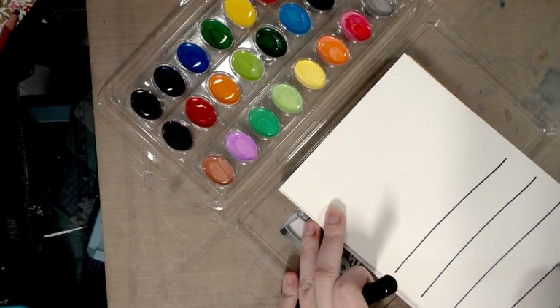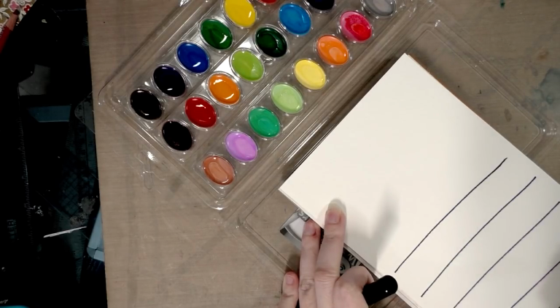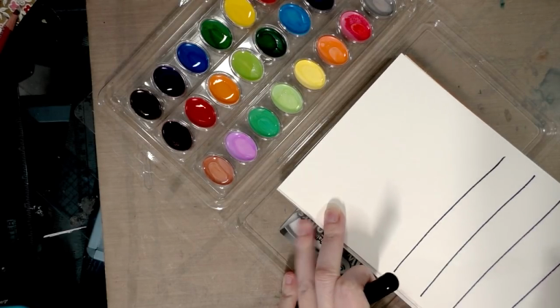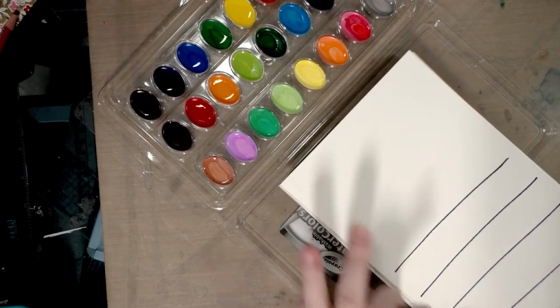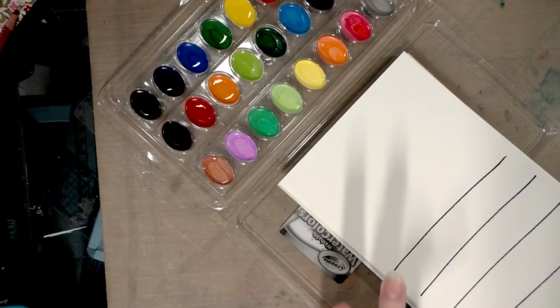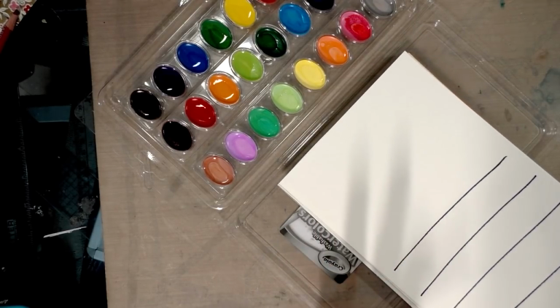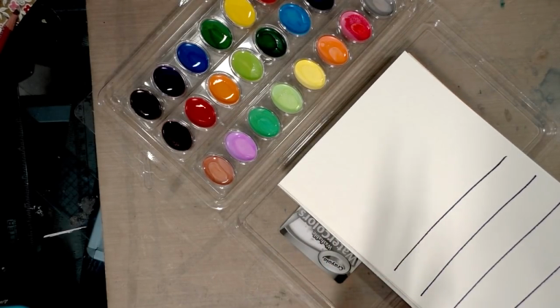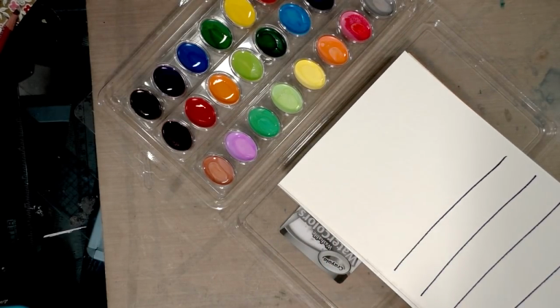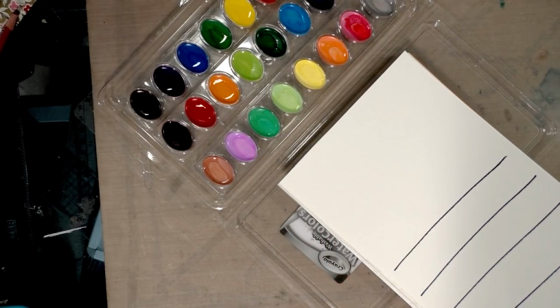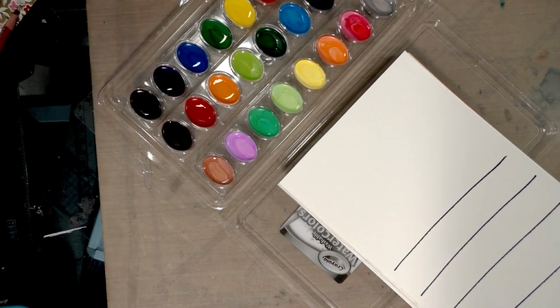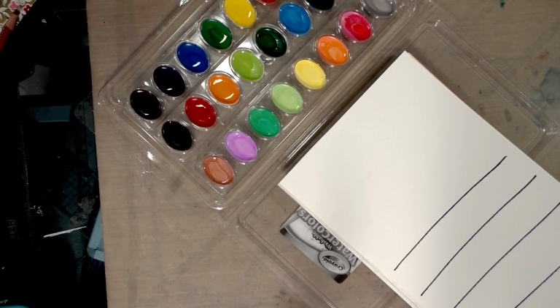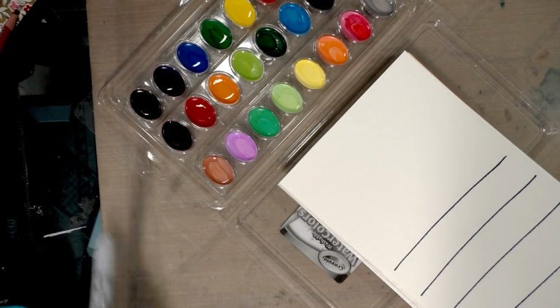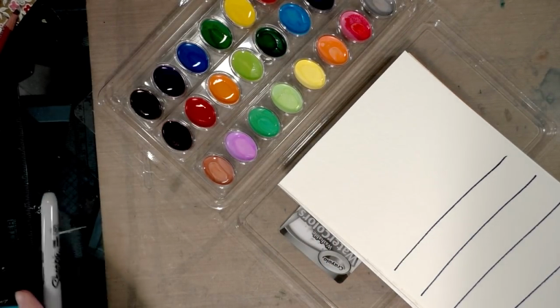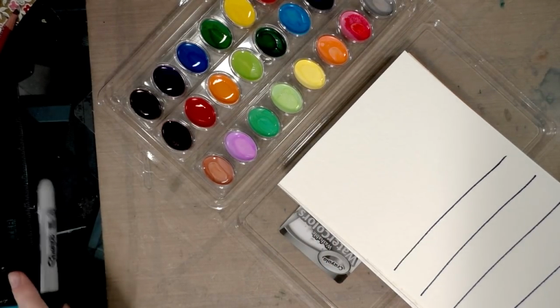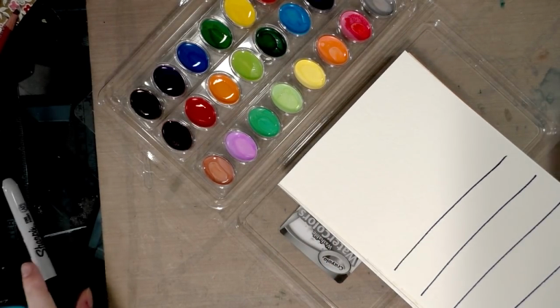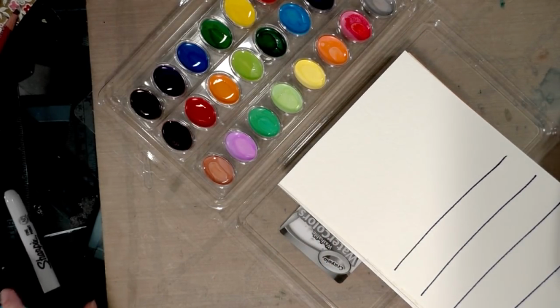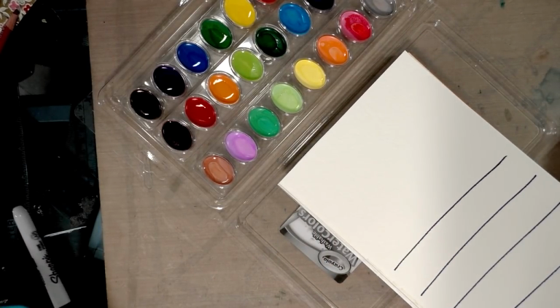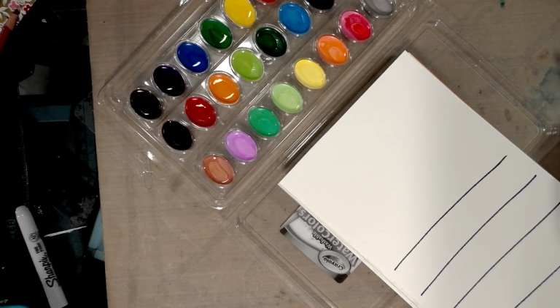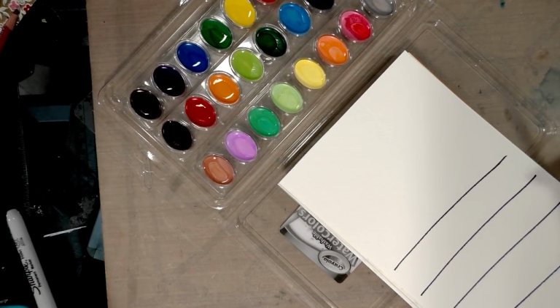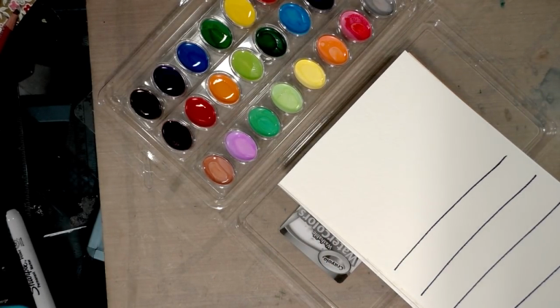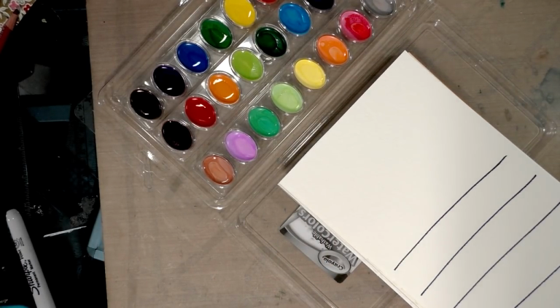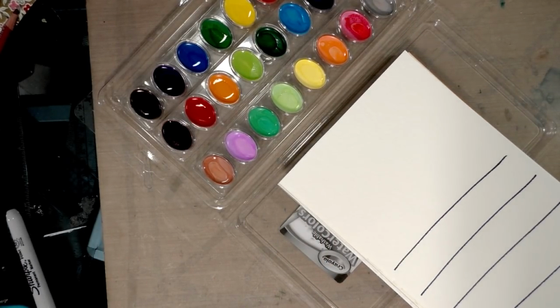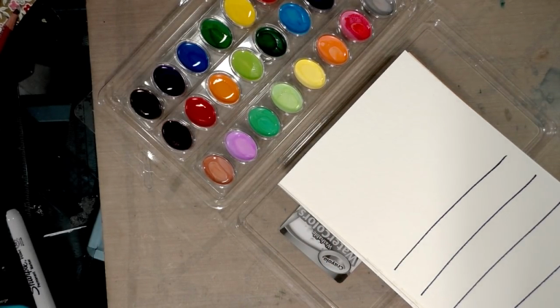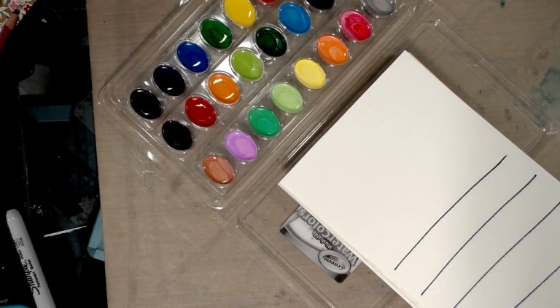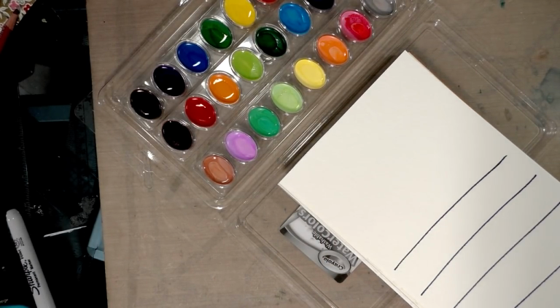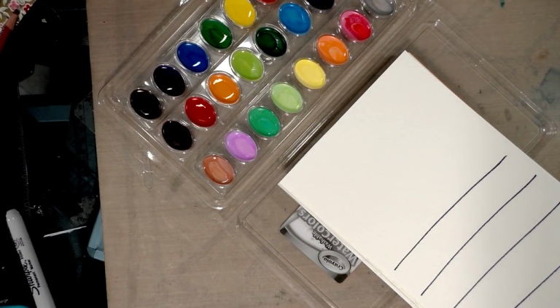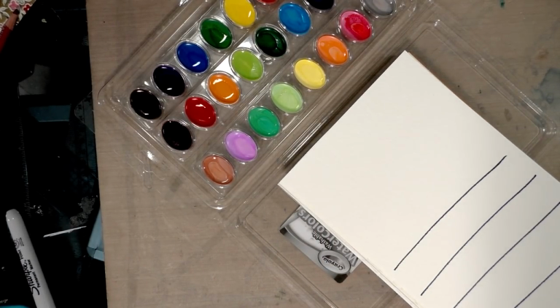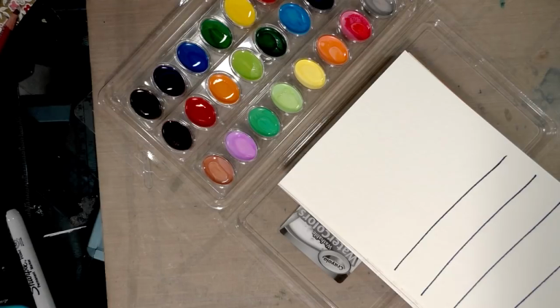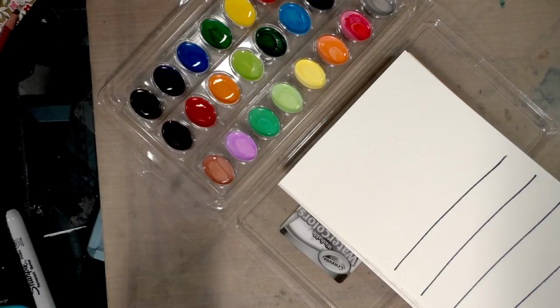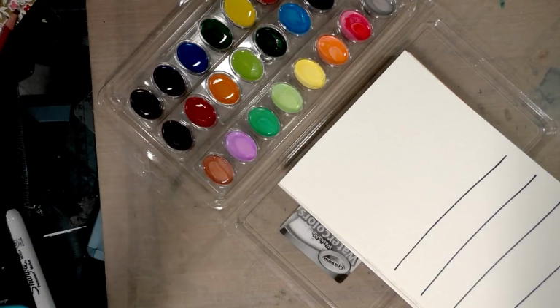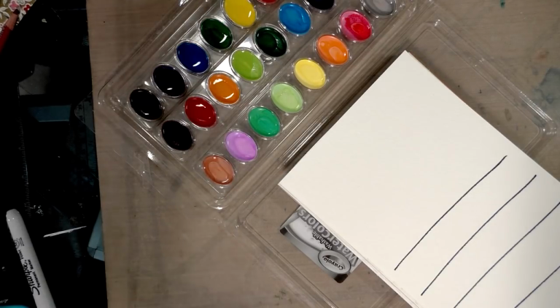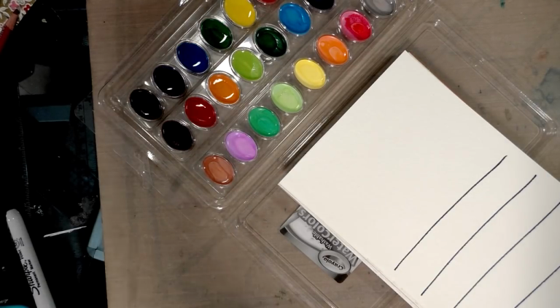I grabbed Strathmore watercolor paper — this is a cellulose-based watercolor paper.